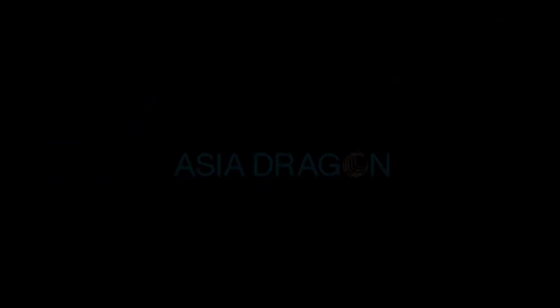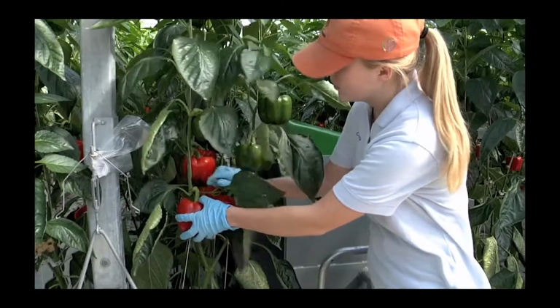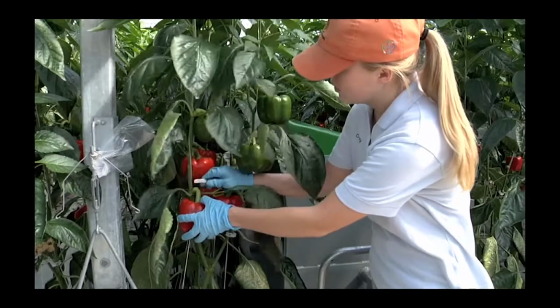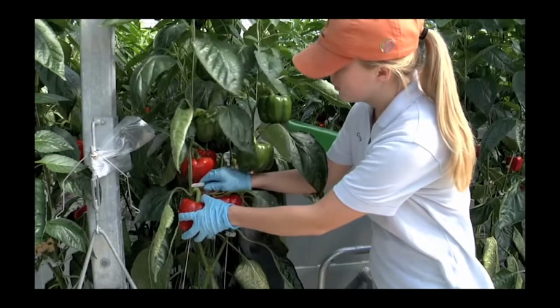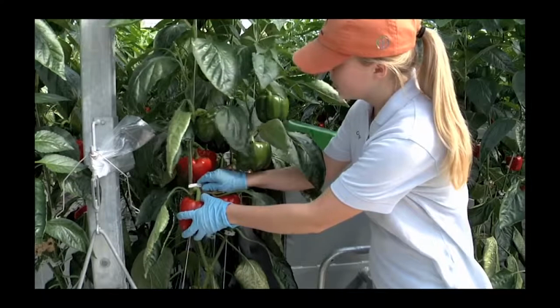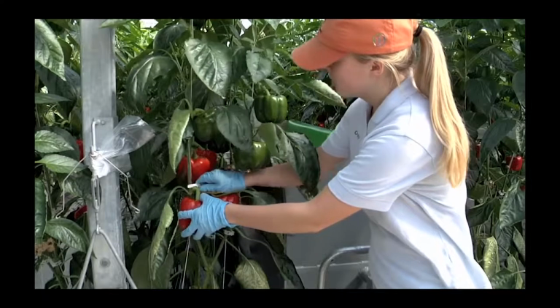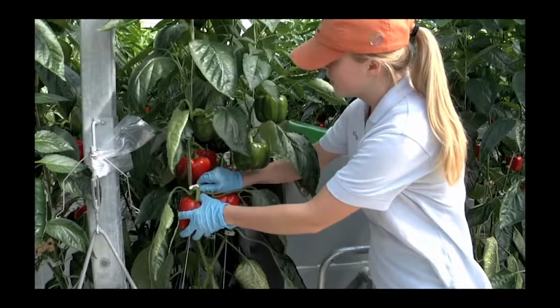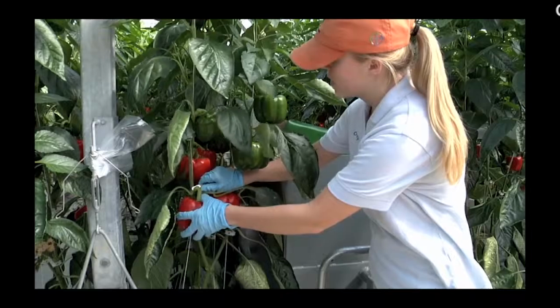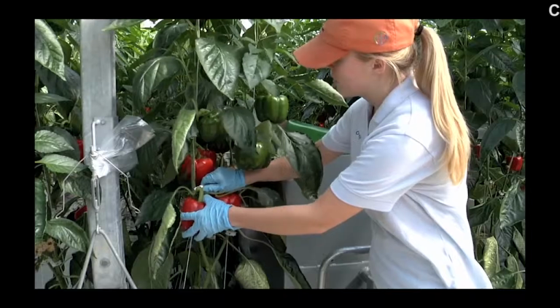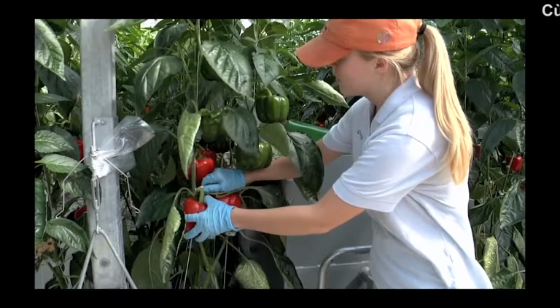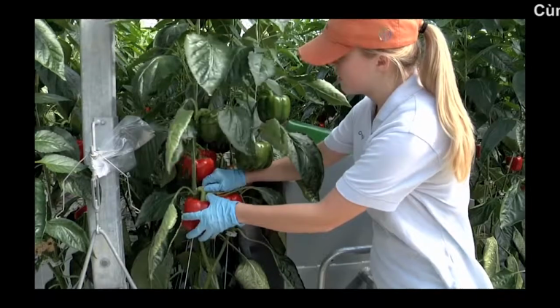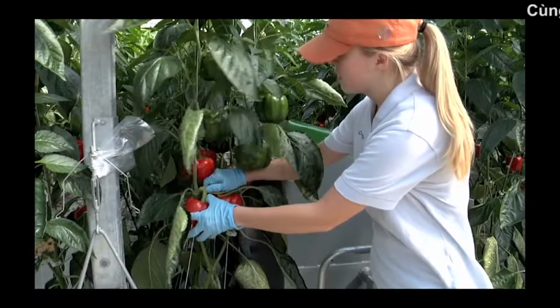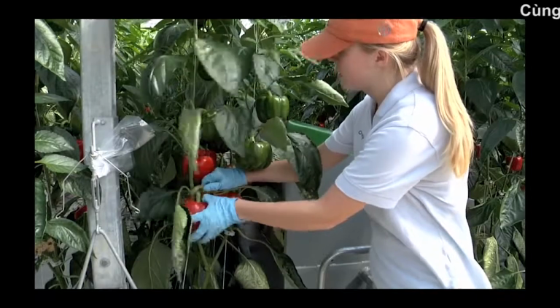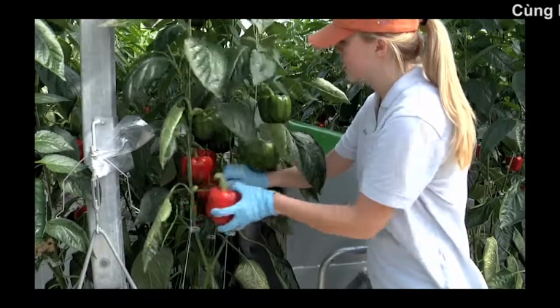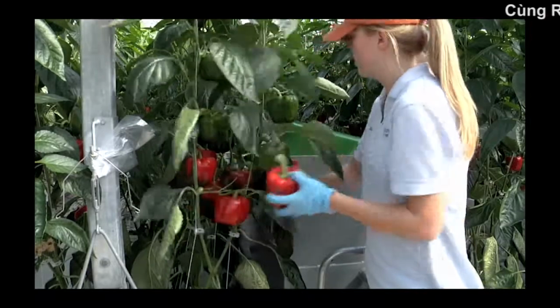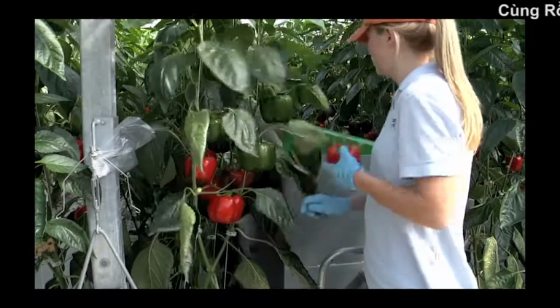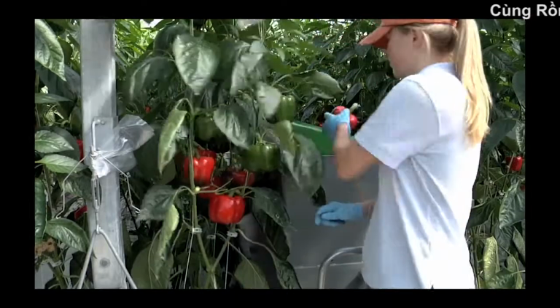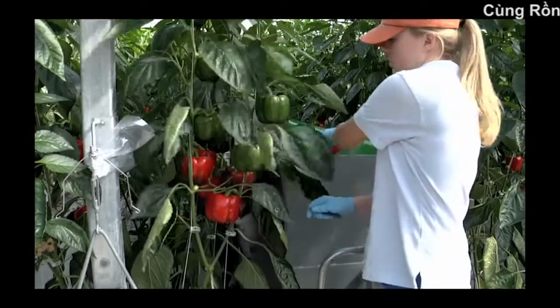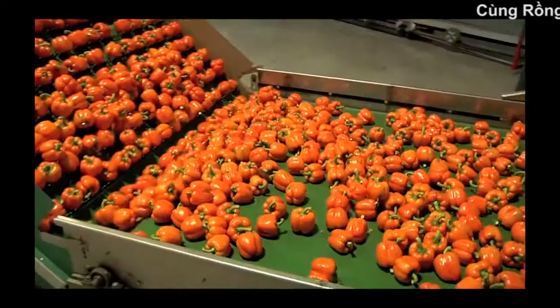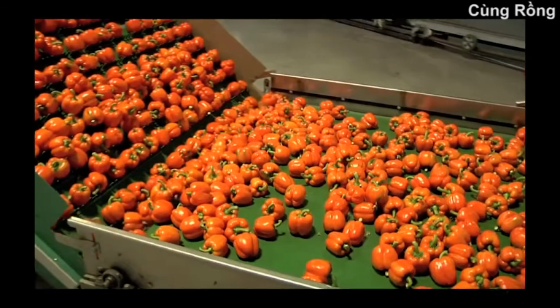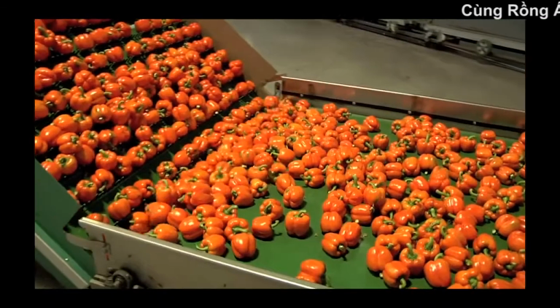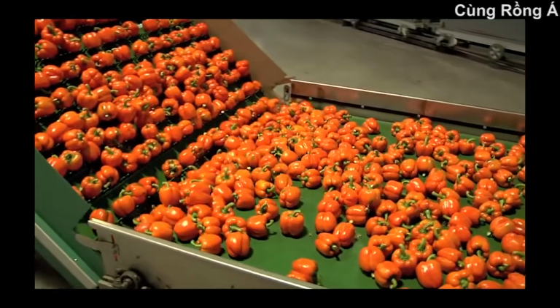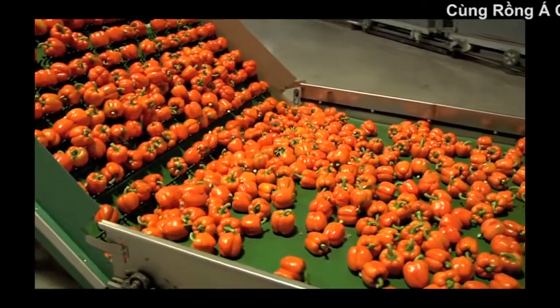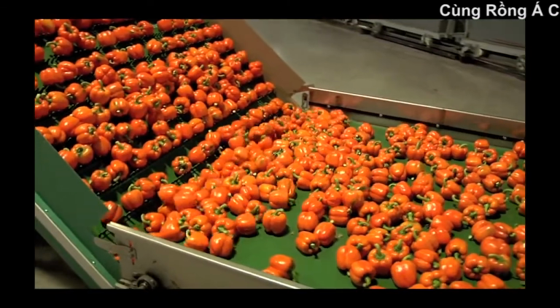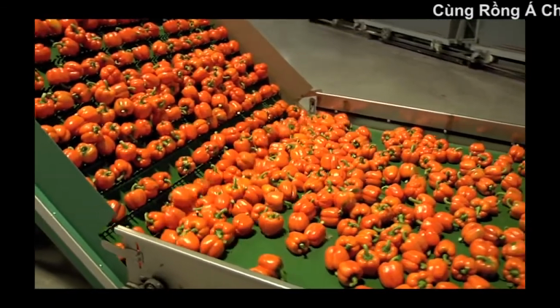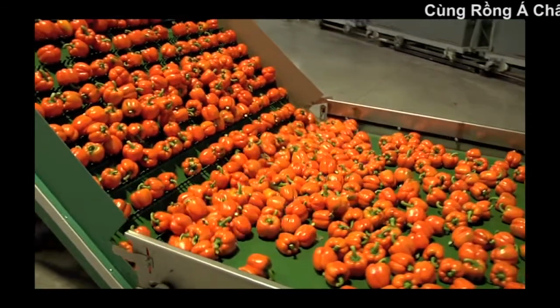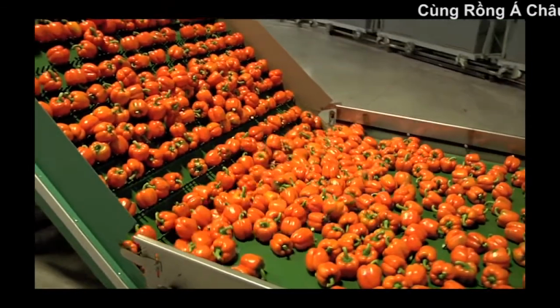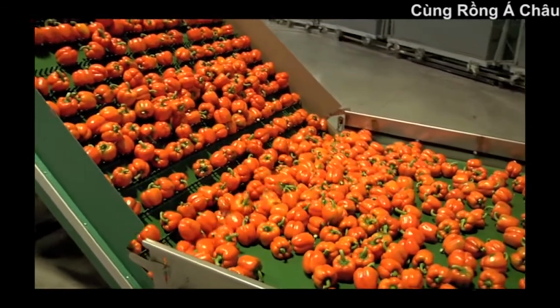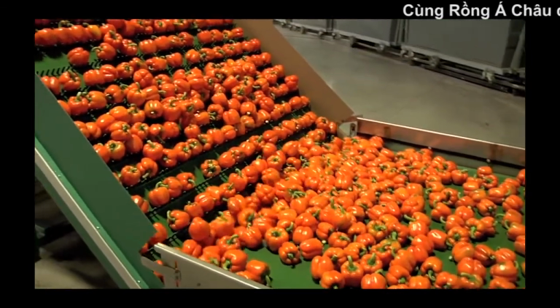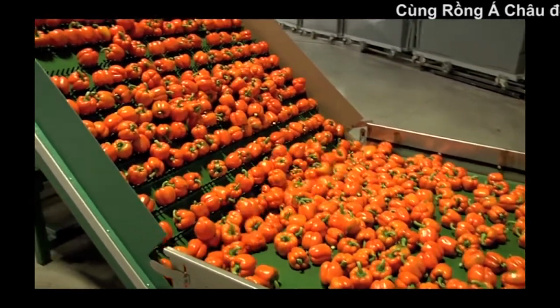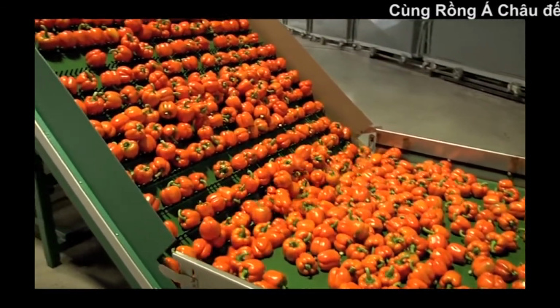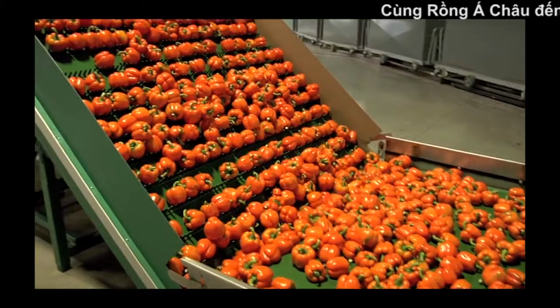Recognizing the growing demand for bell peppers, NatureFresh Farms focused our propagation on a variety of colored peppers for fresh consumption.